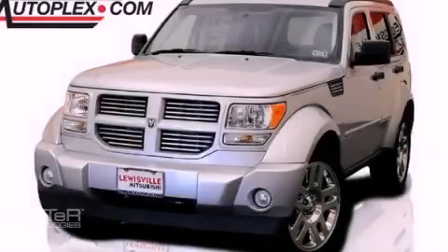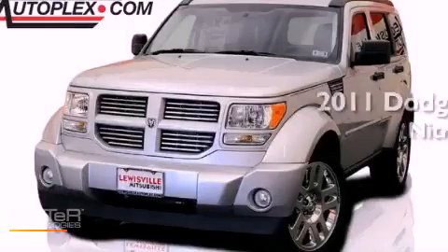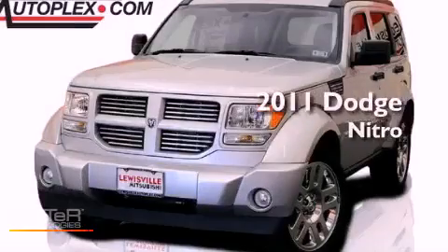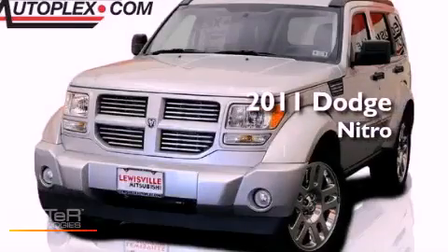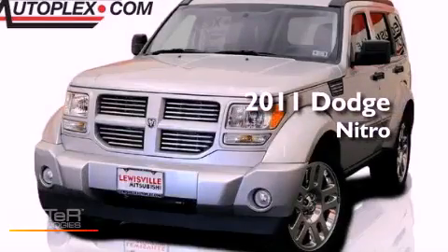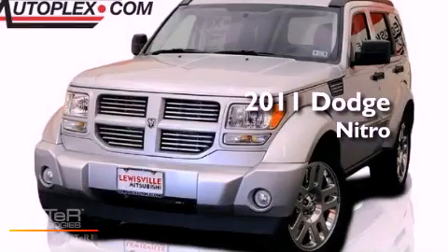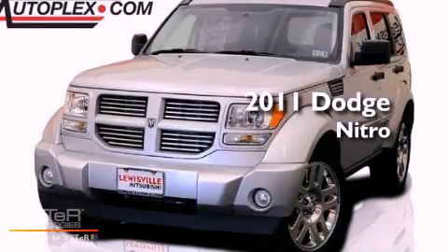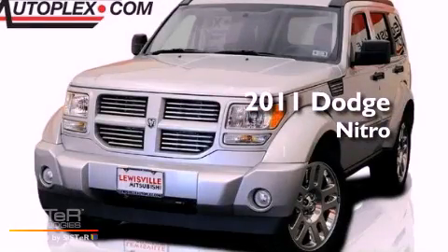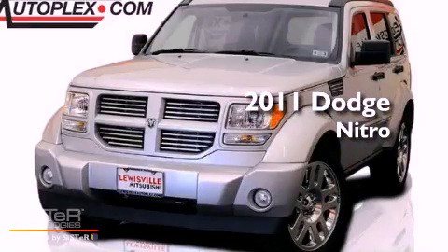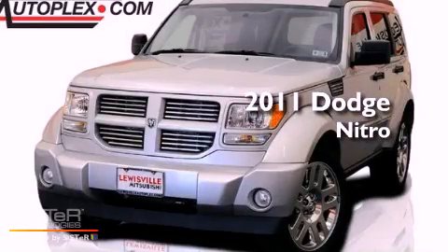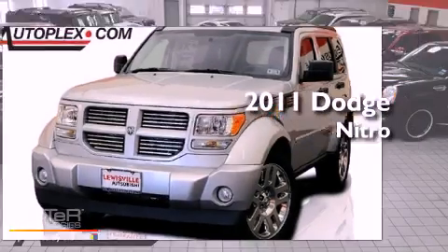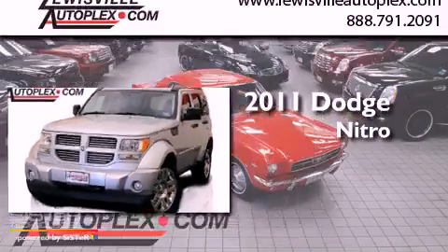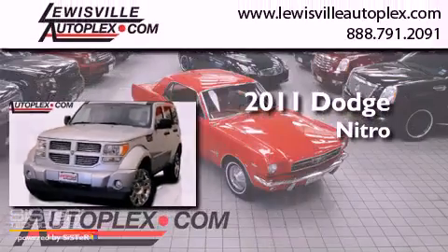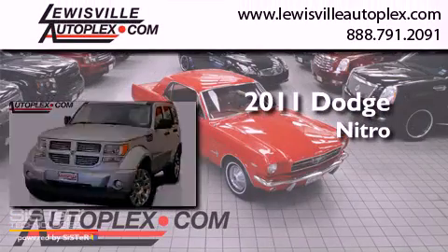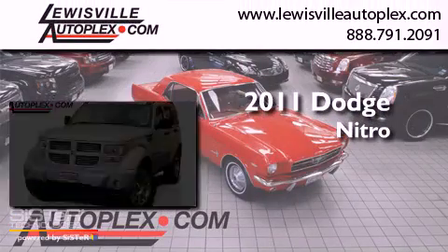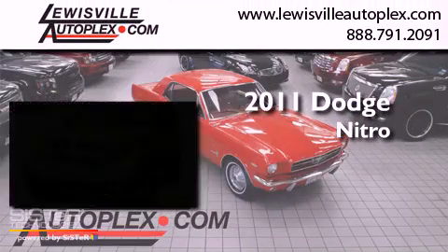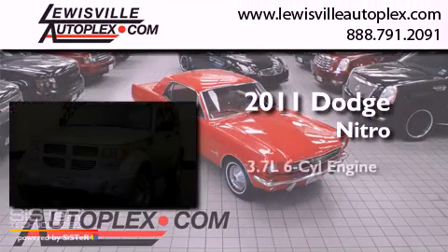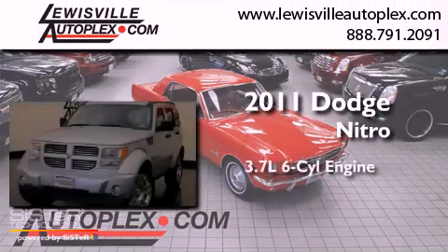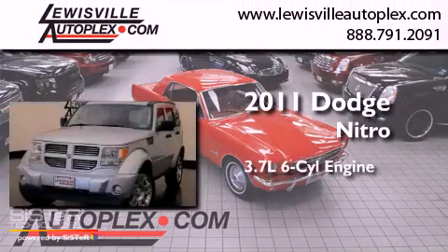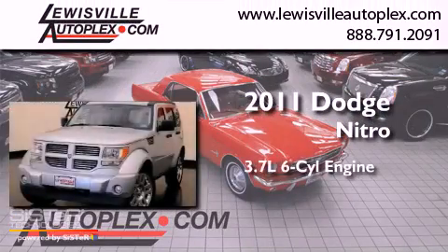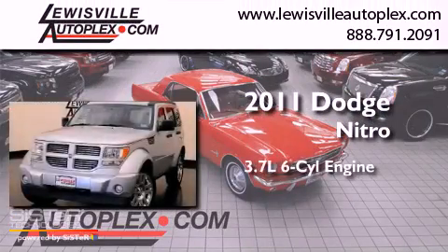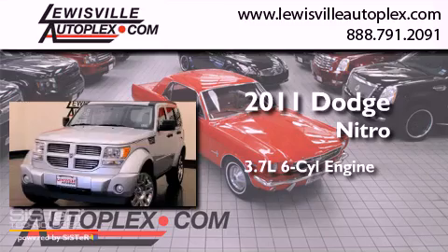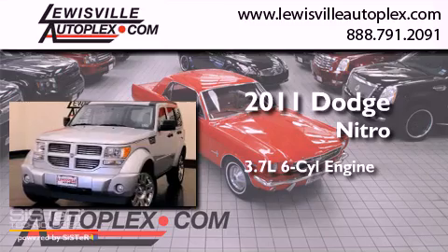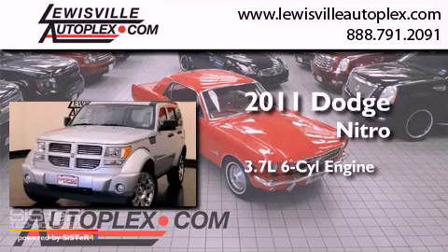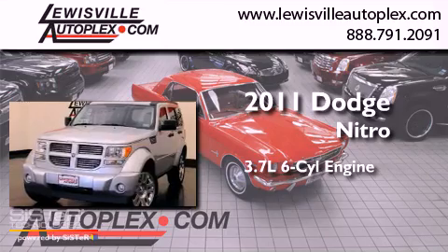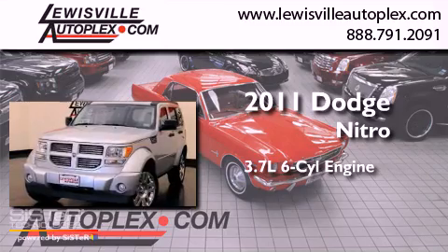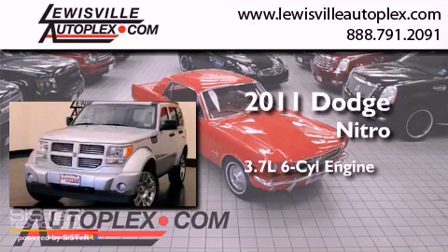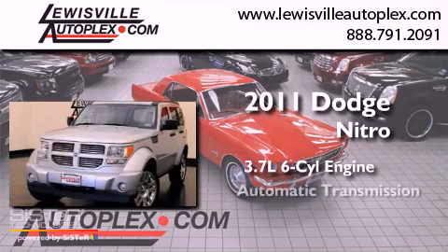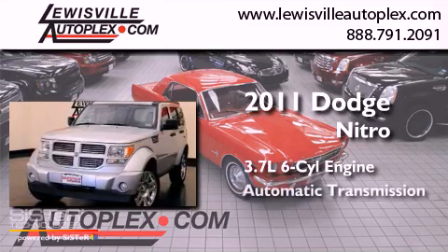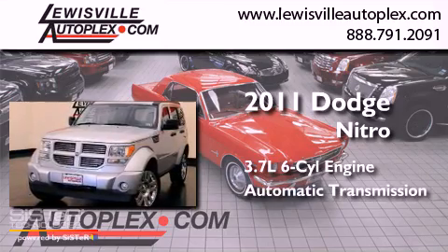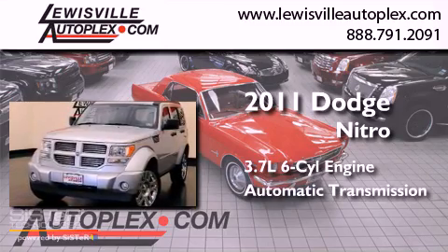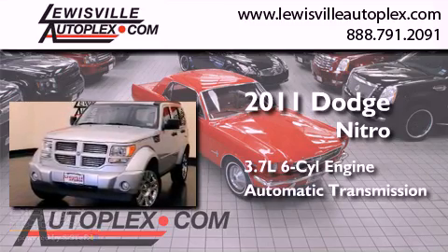This is a 2011 Dodge Nitro. It has a 3.7-liter six-cylinder engine and an automatic transmission.